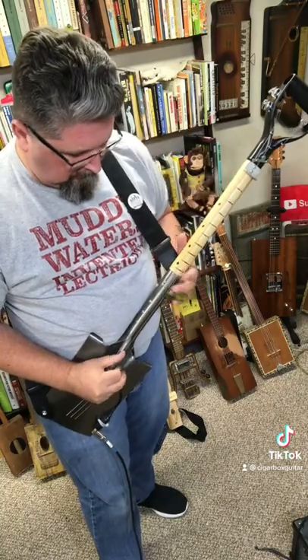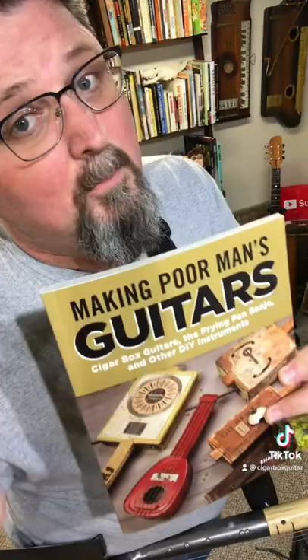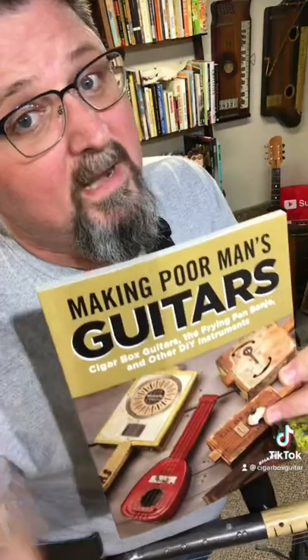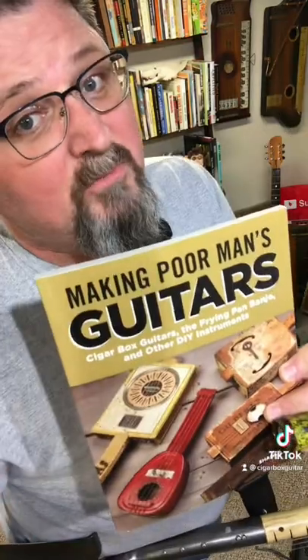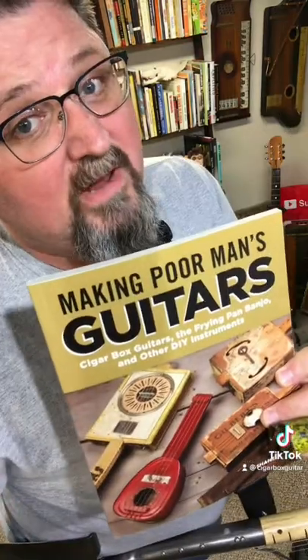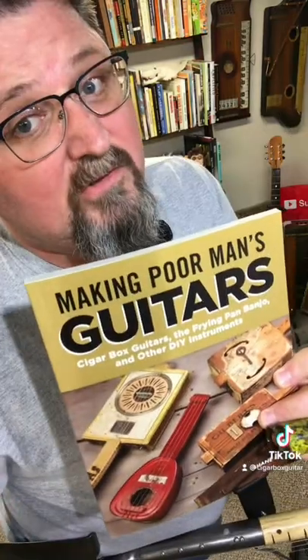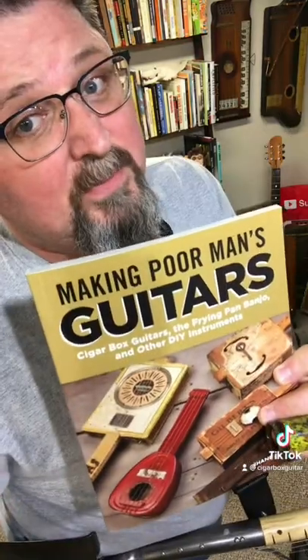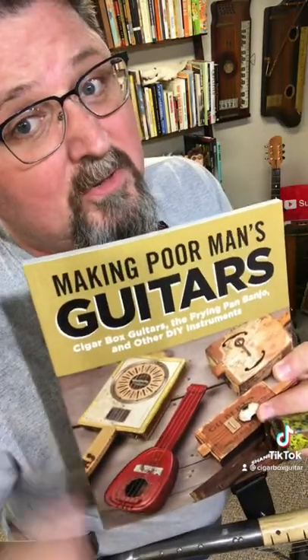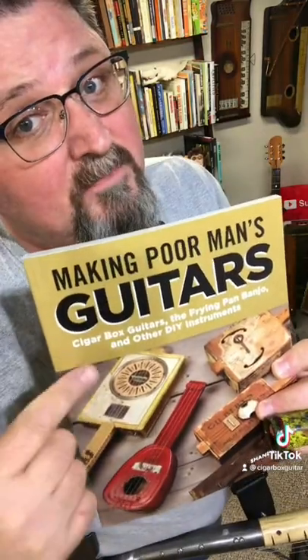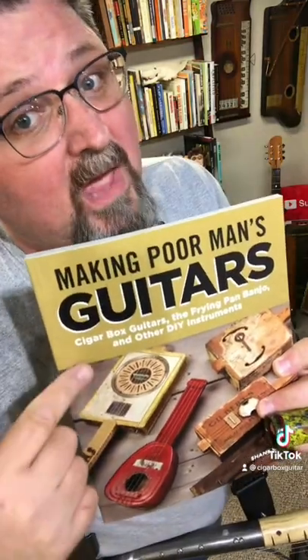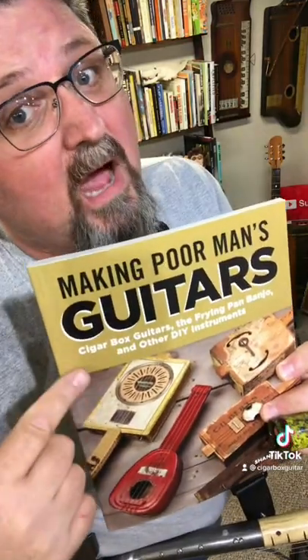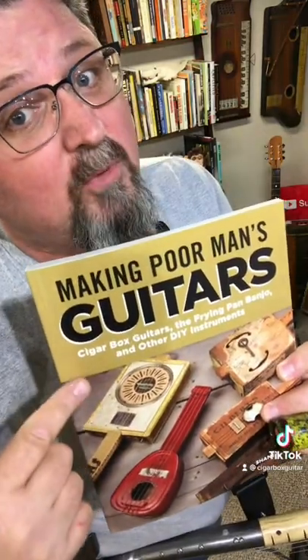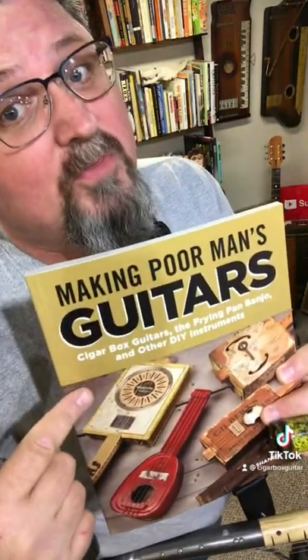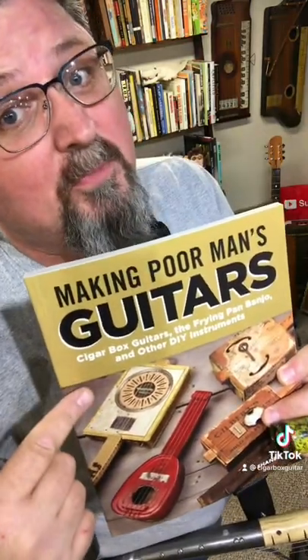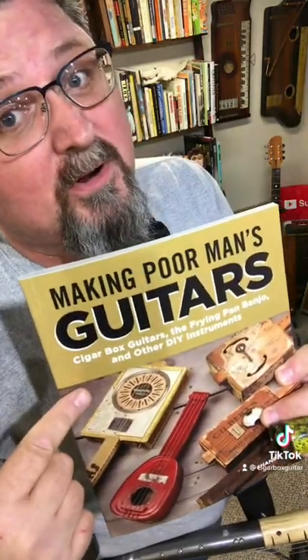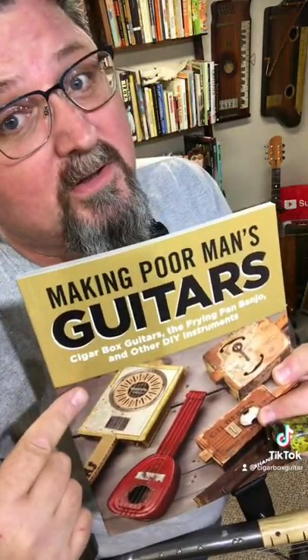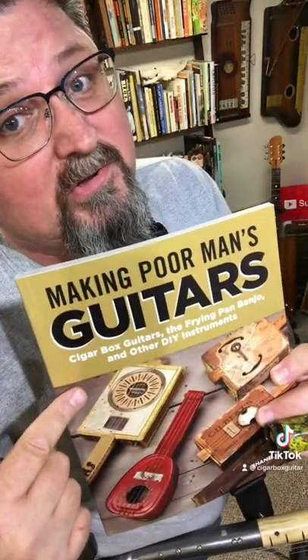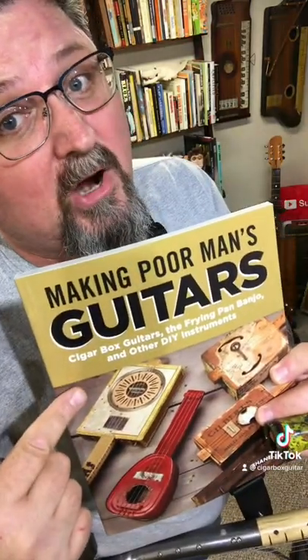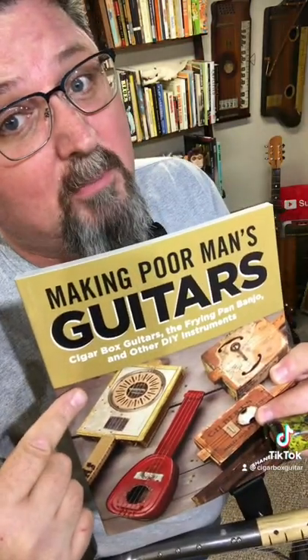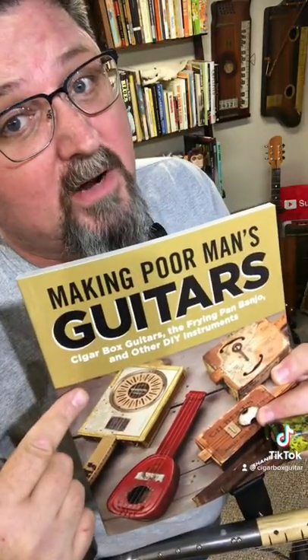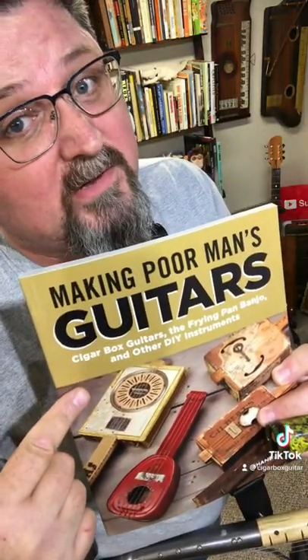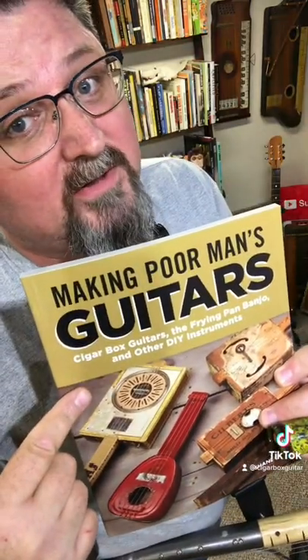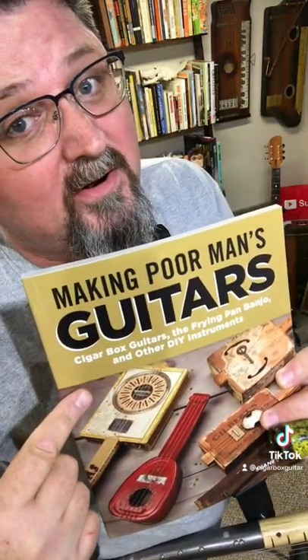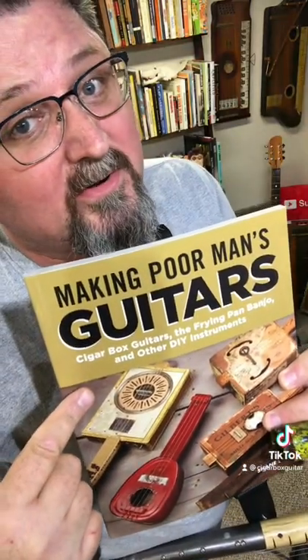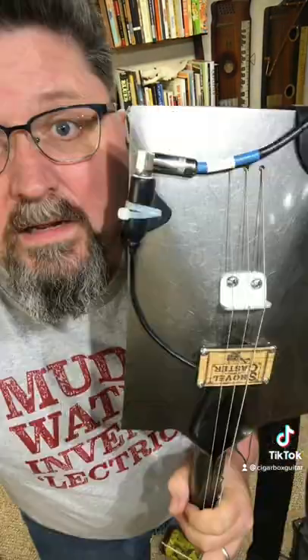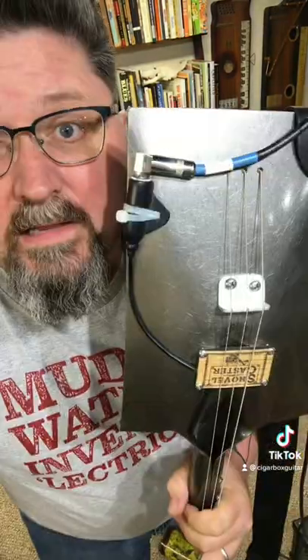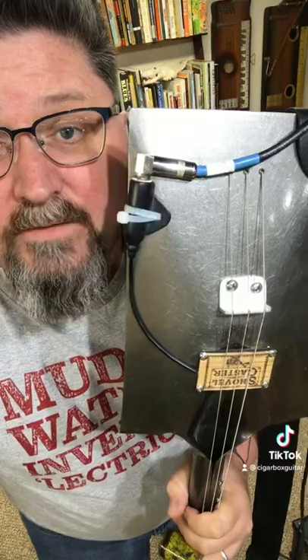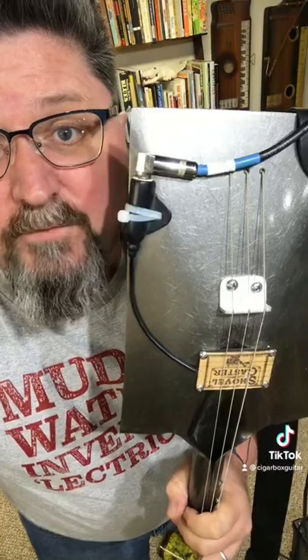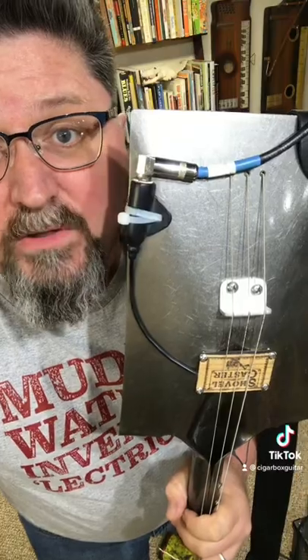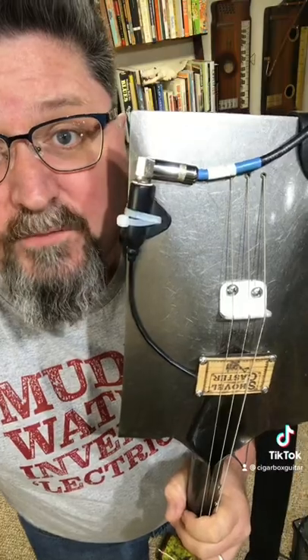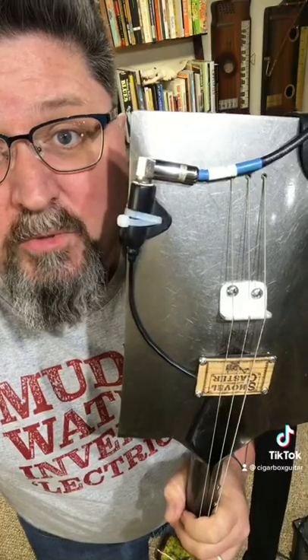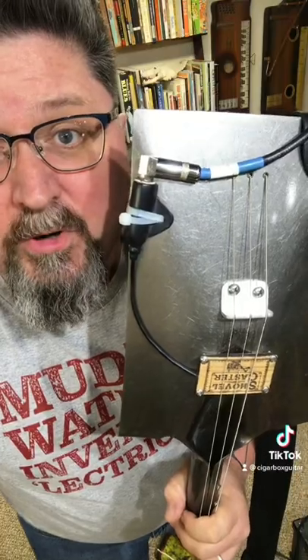My name is Shane Spiel, I wrote the book on cigar box guitars. Like and follow for more.